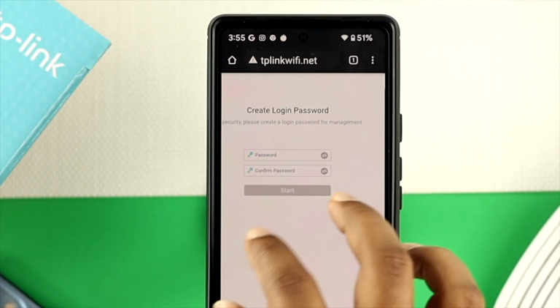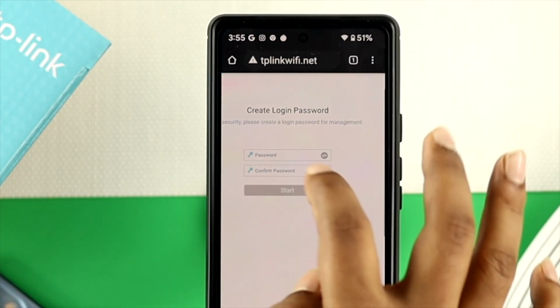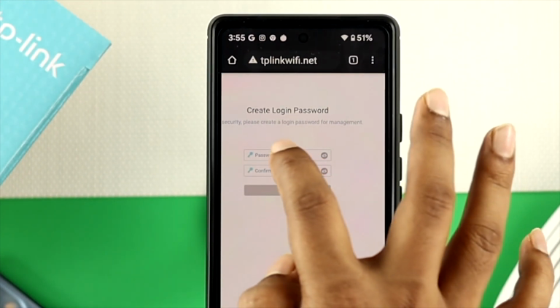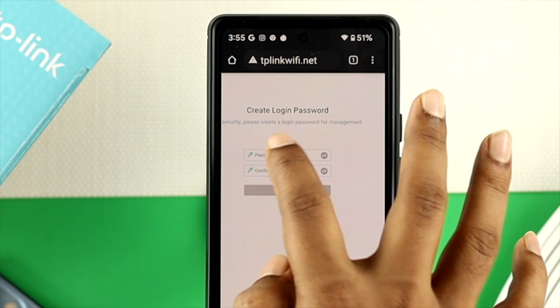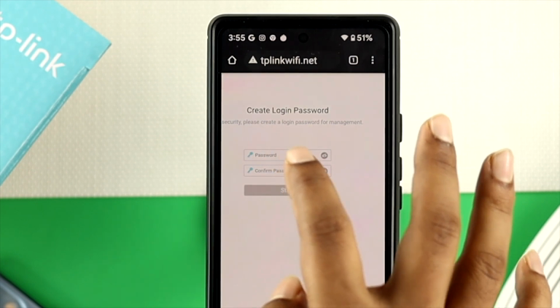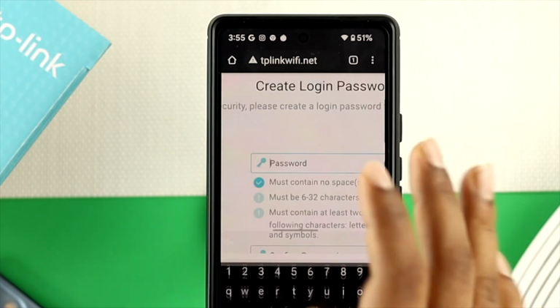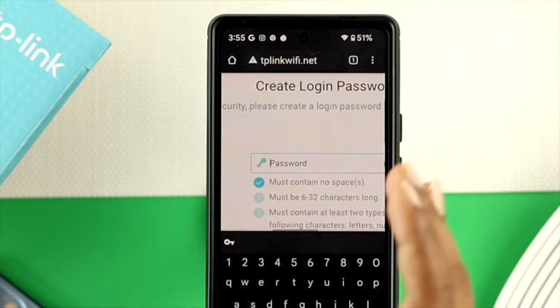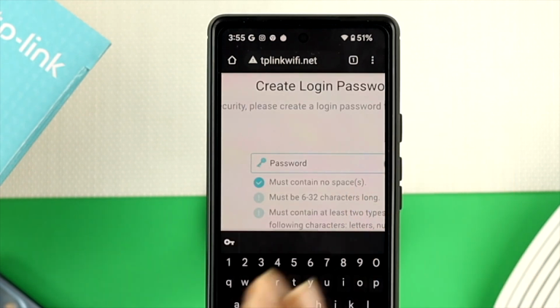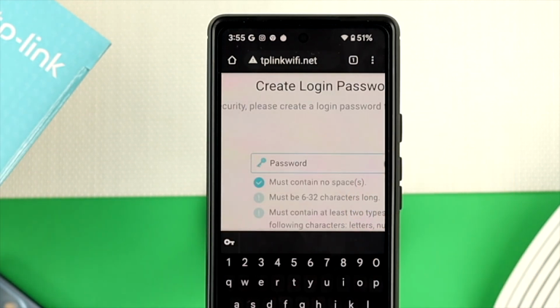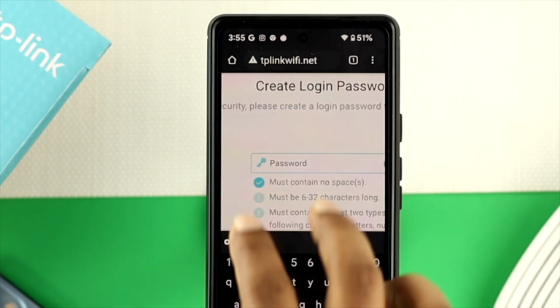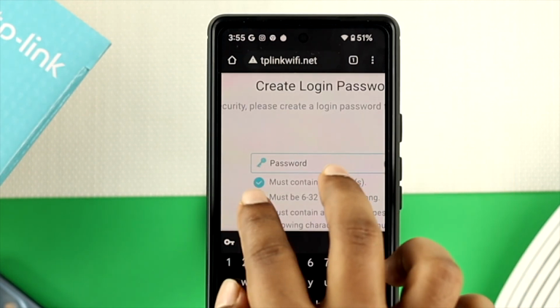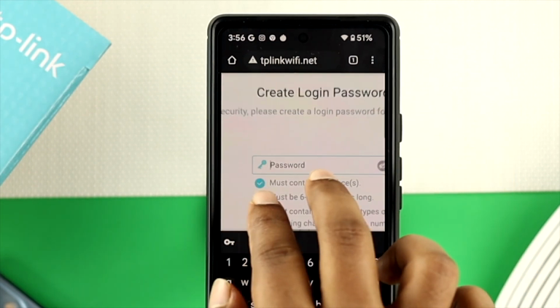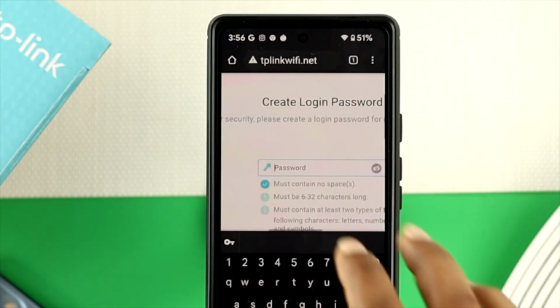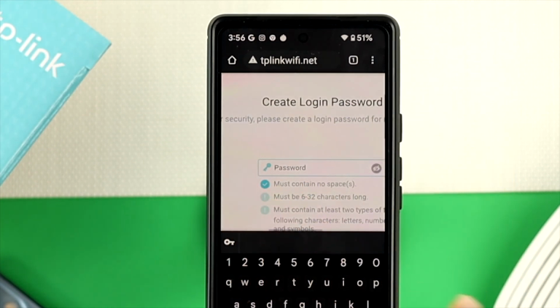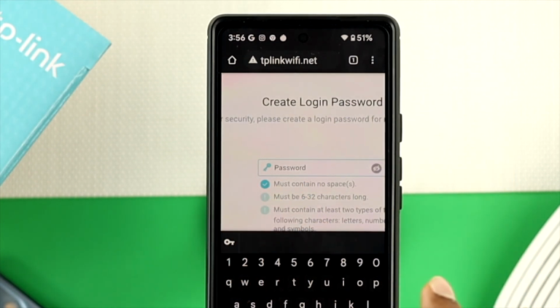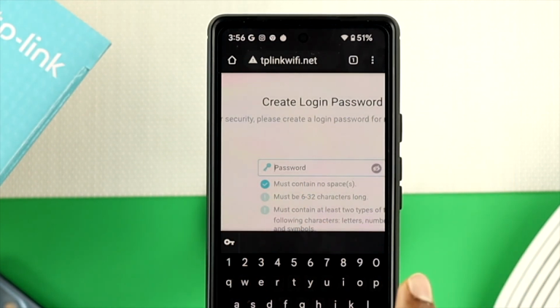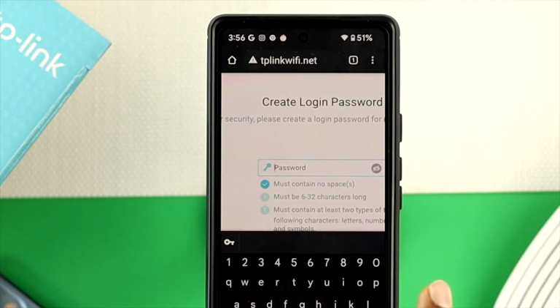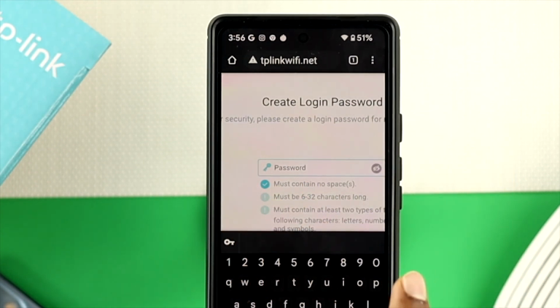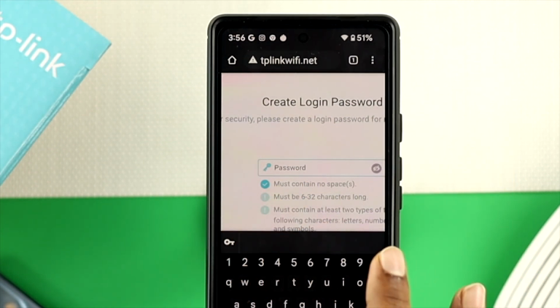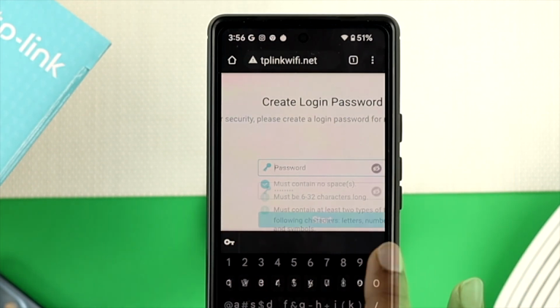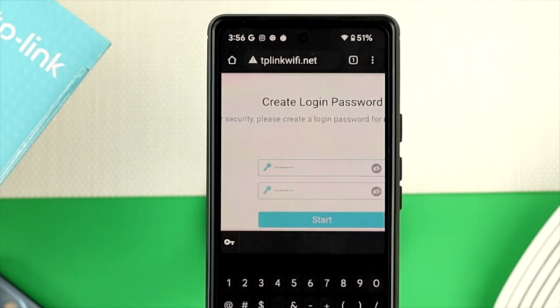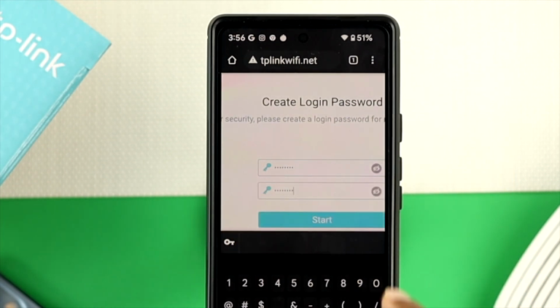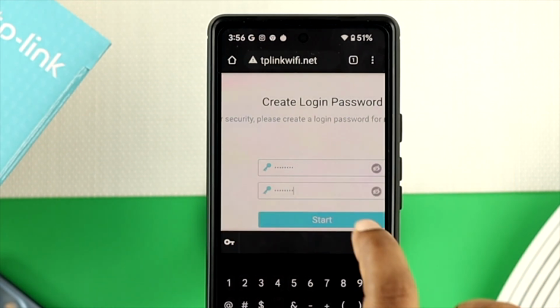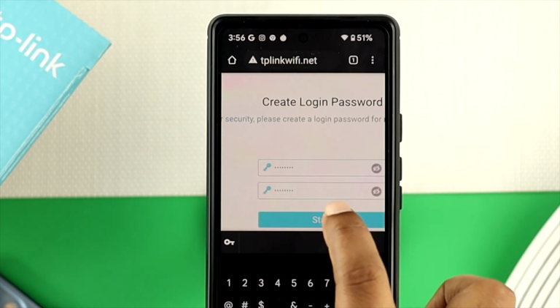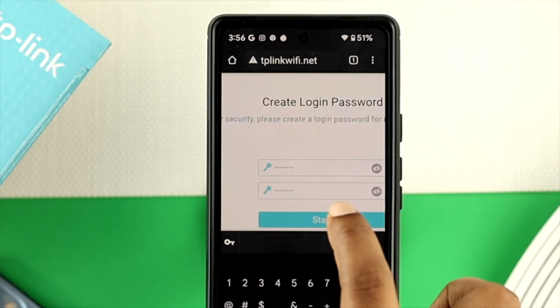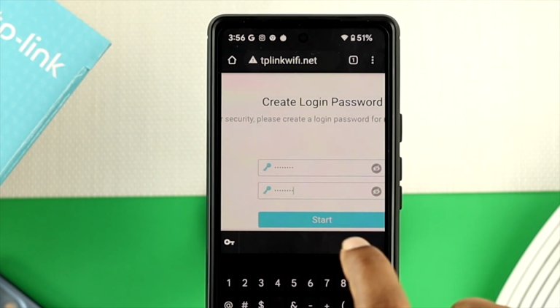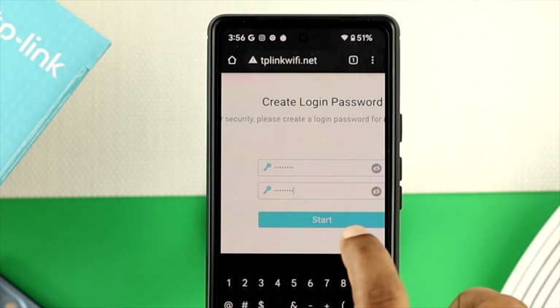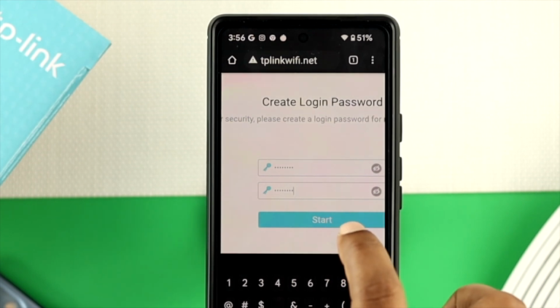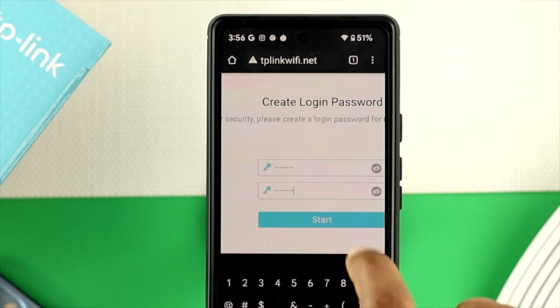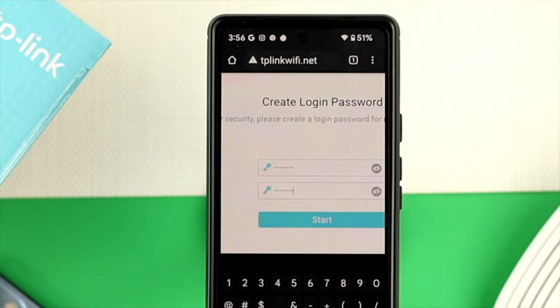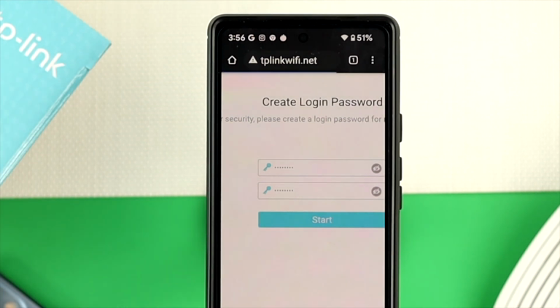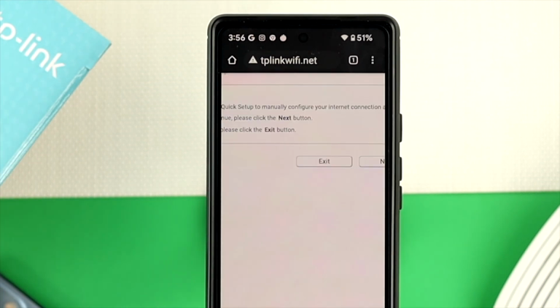In order to create a password, just go ahead and set a password, whatever you think is suitable for you. And right after that, go ahead and tap on start.